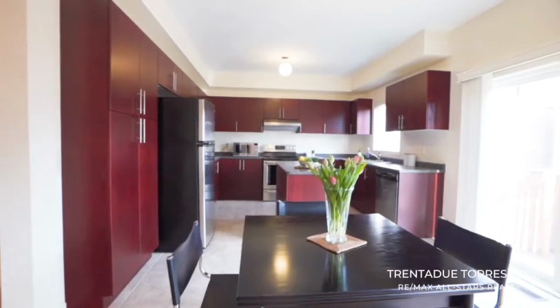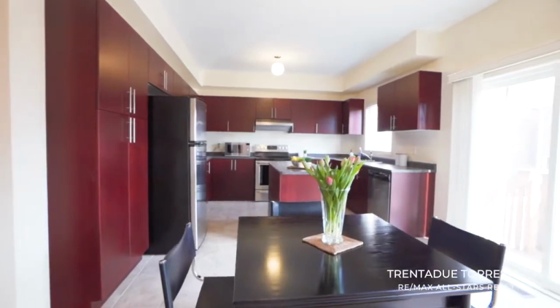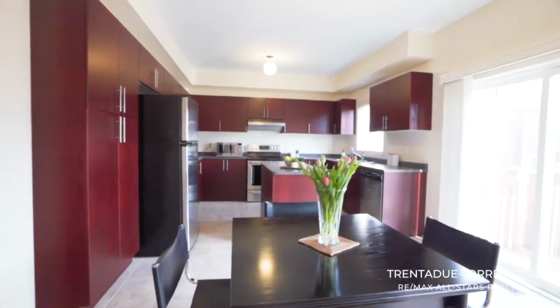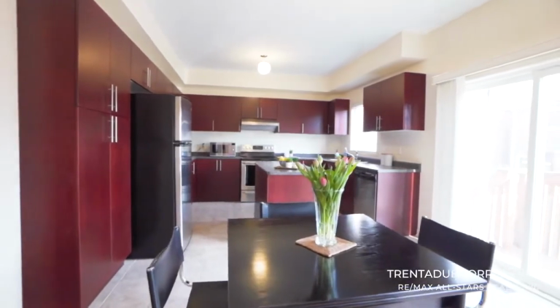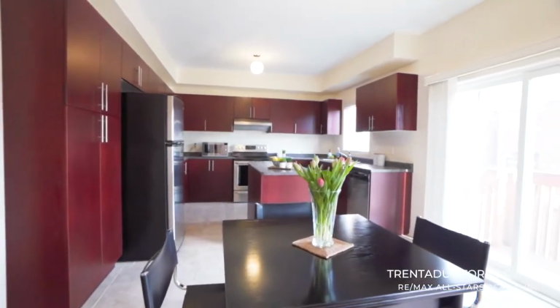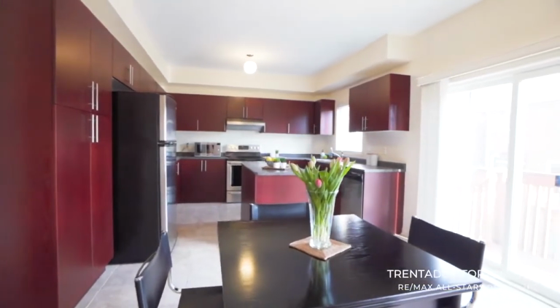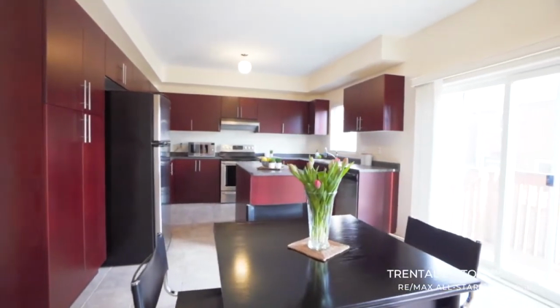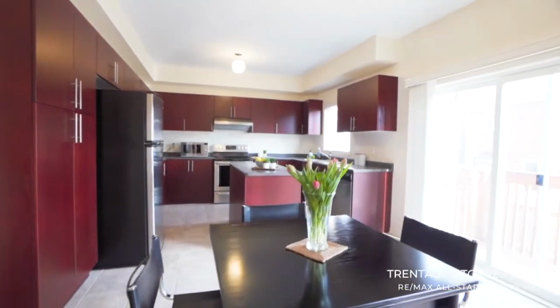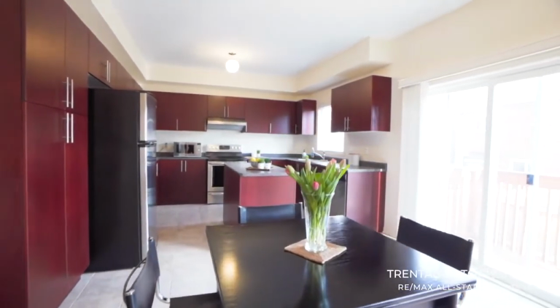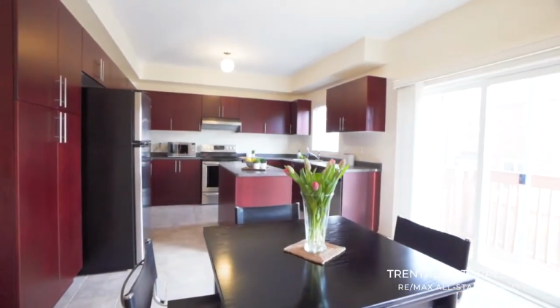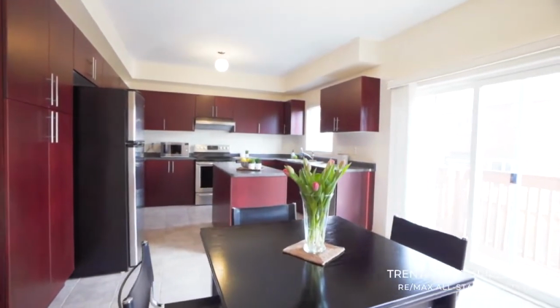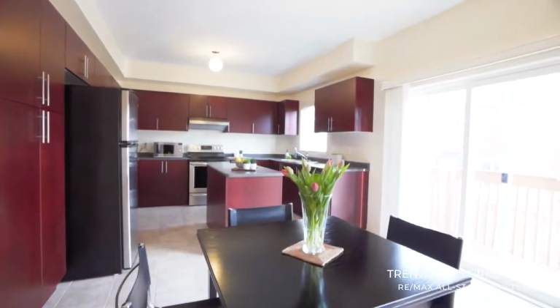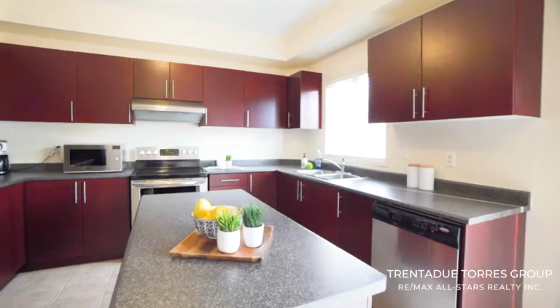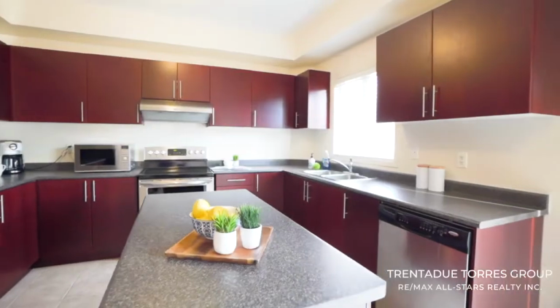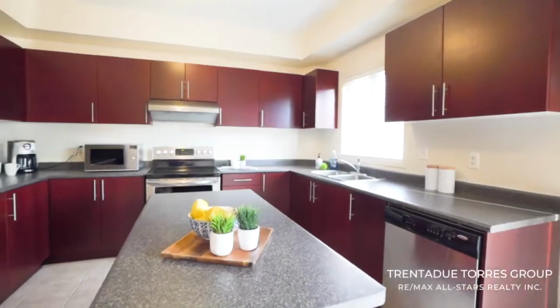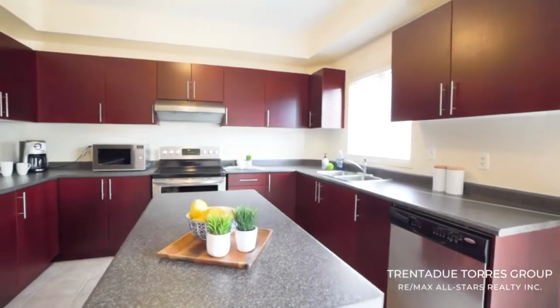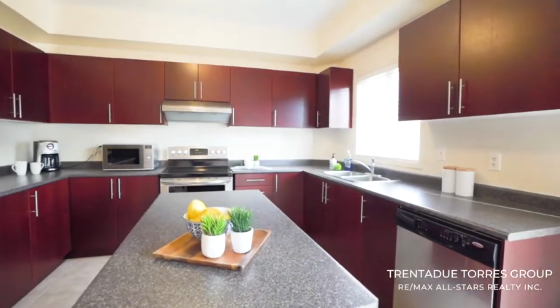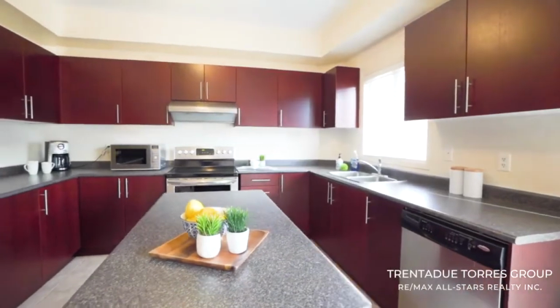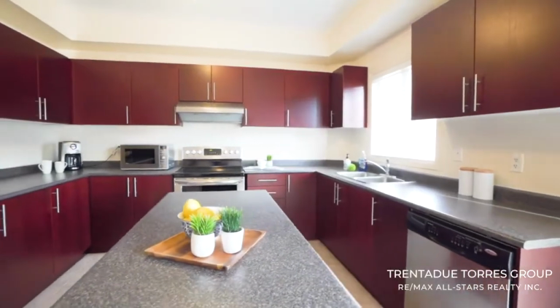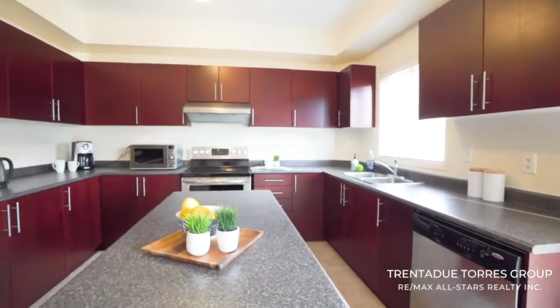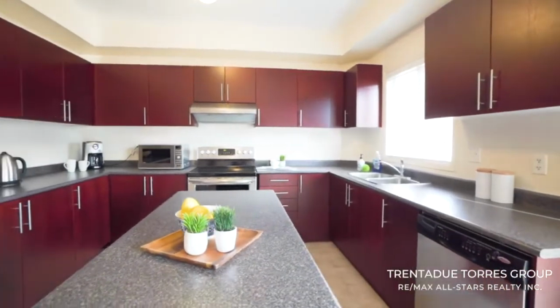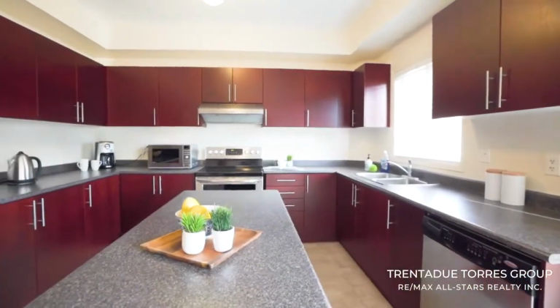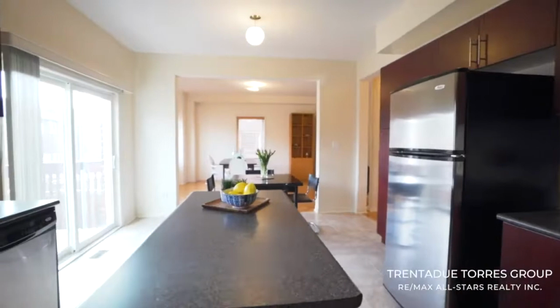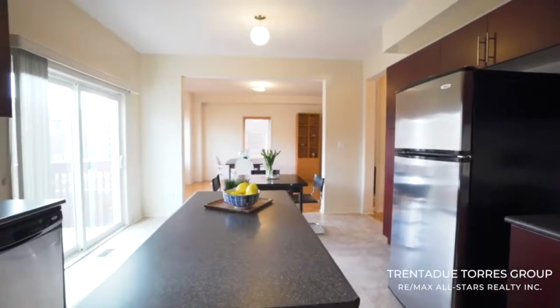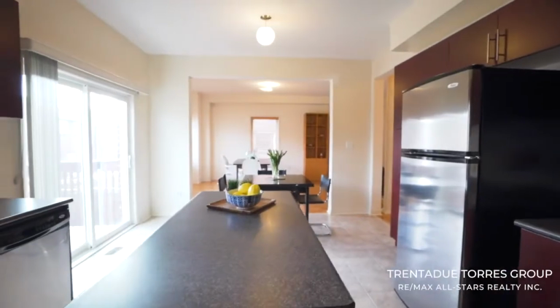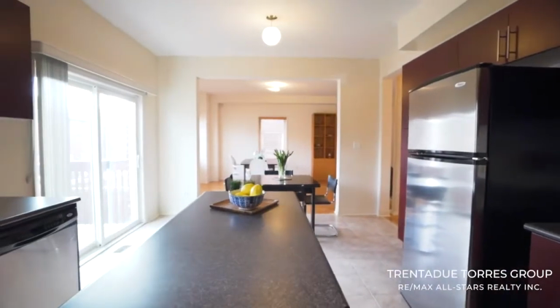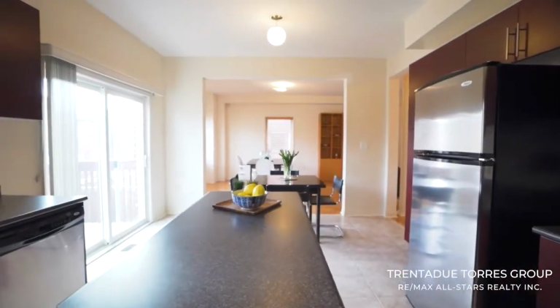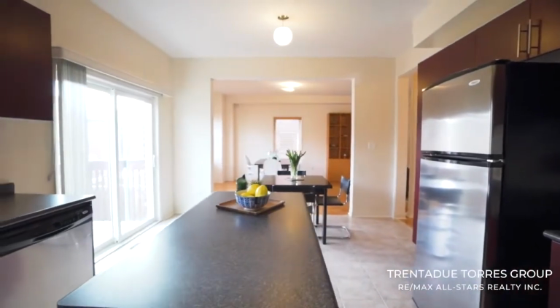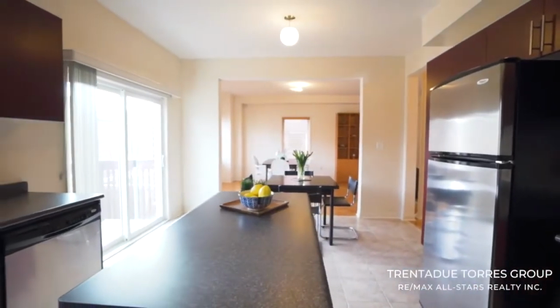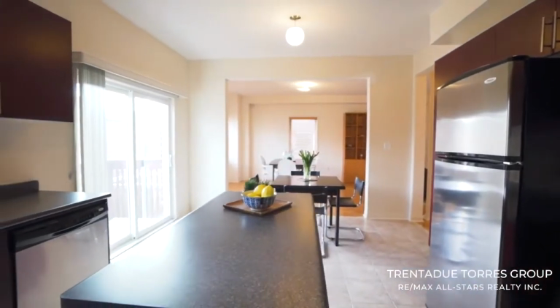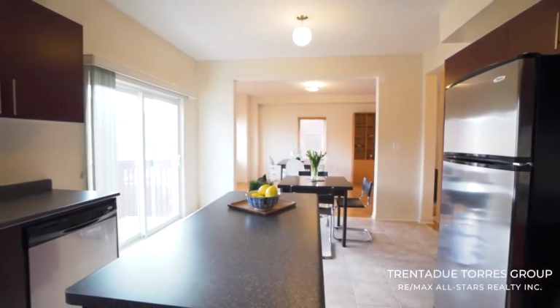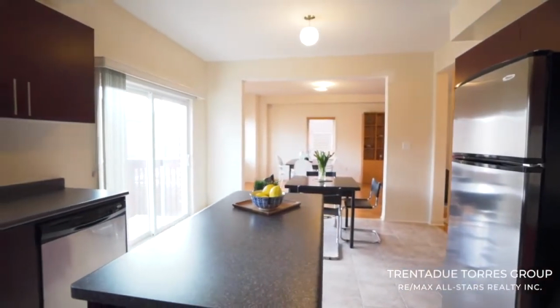The kitchen features stainless steel appliances, dark rich cabinetry, and a sliding door walkout to the deck overlooking the backyard.